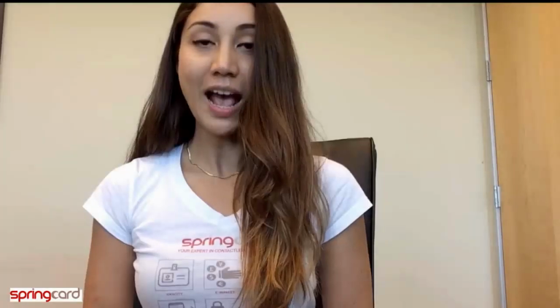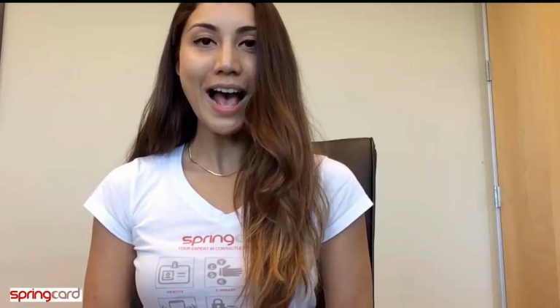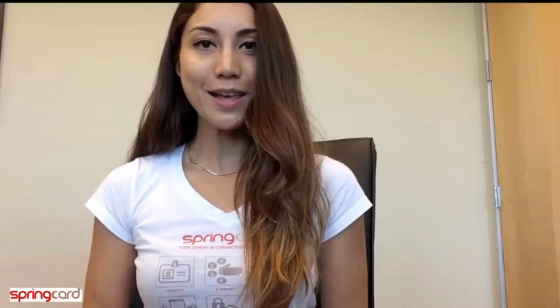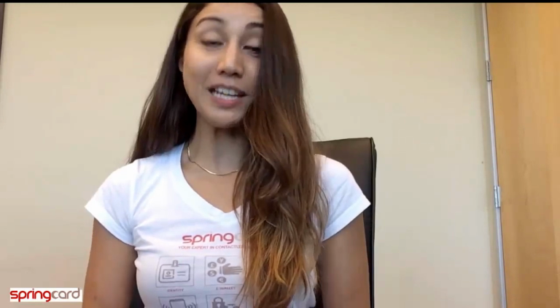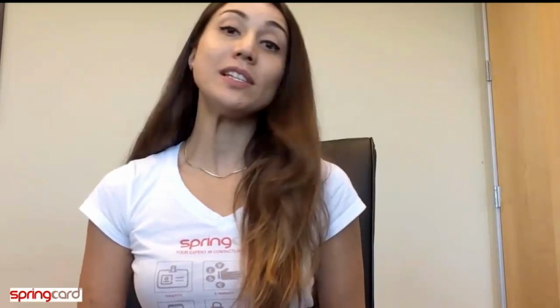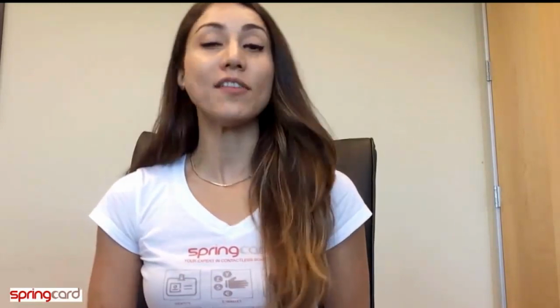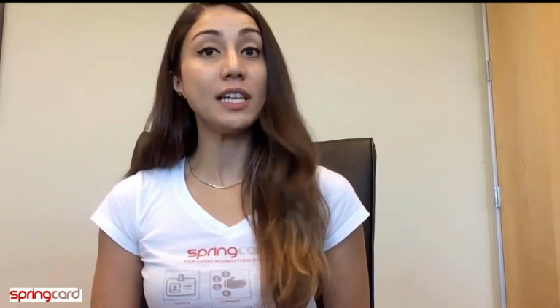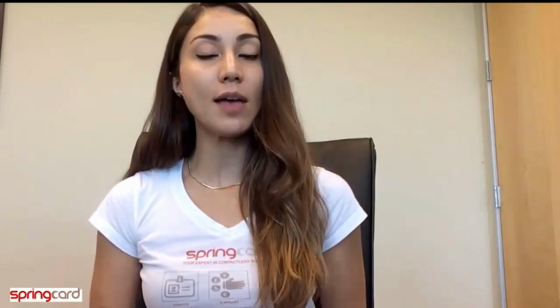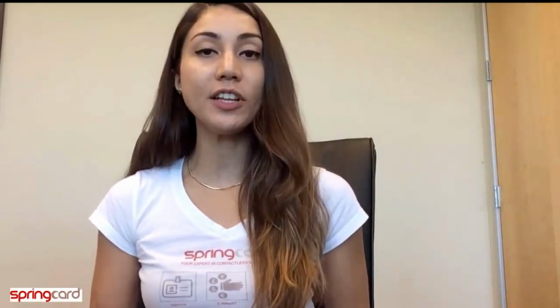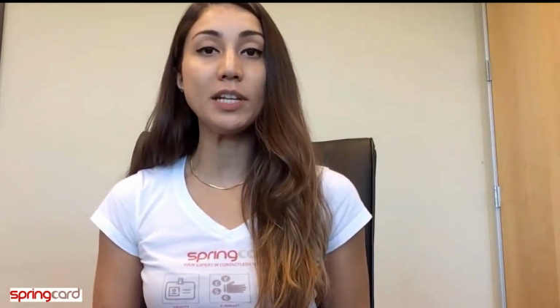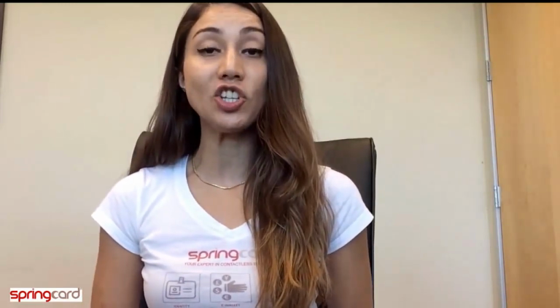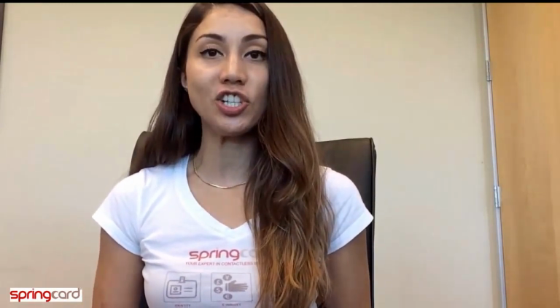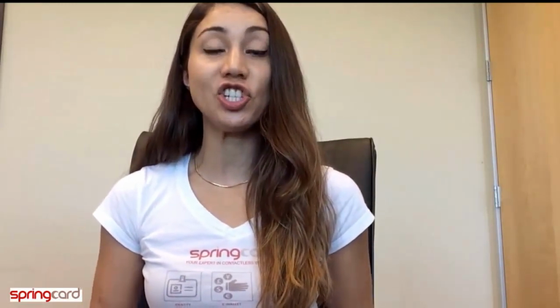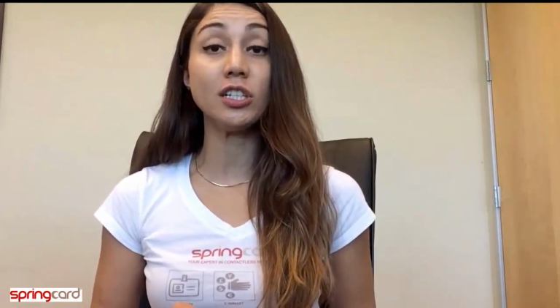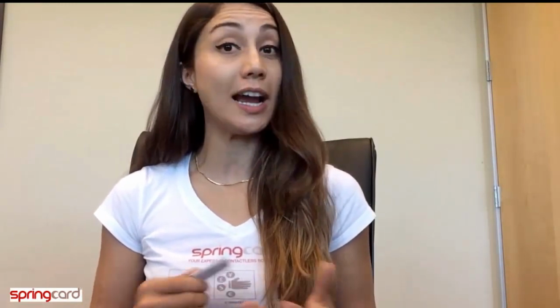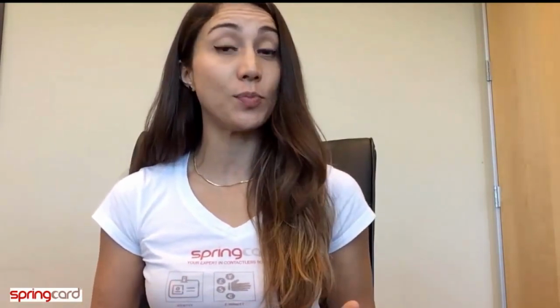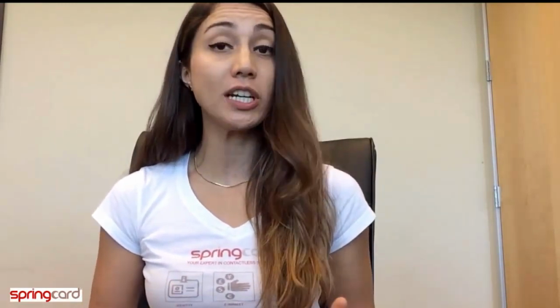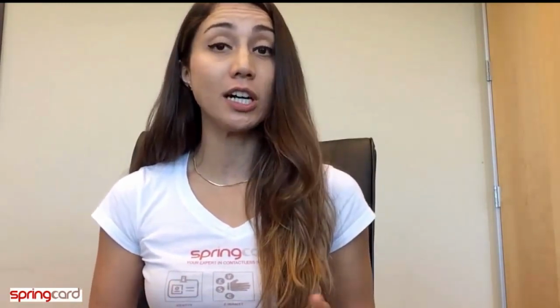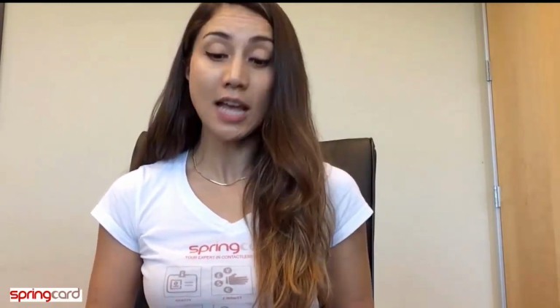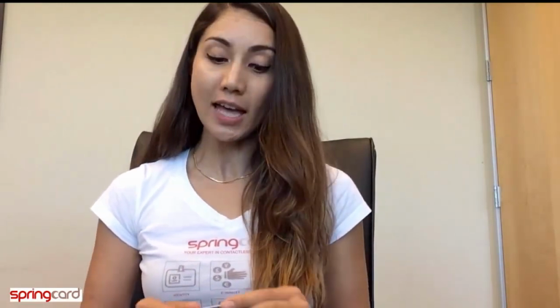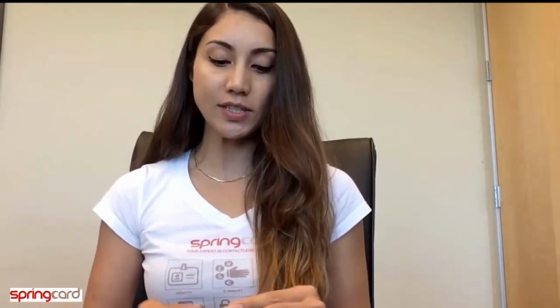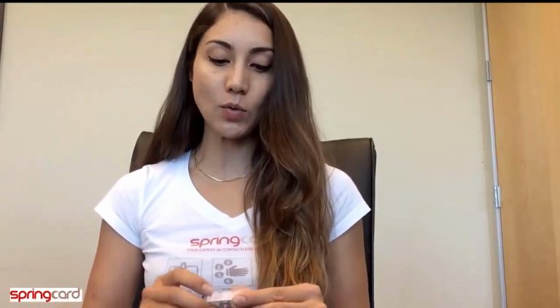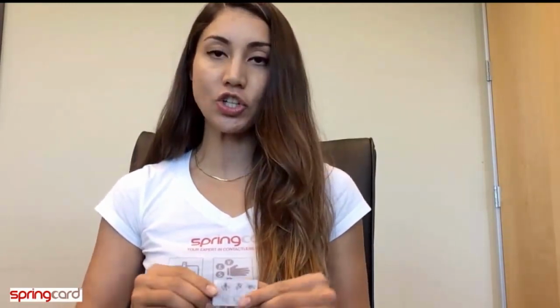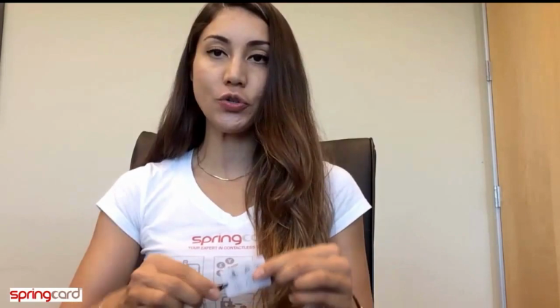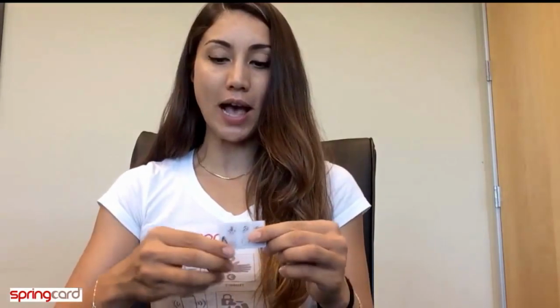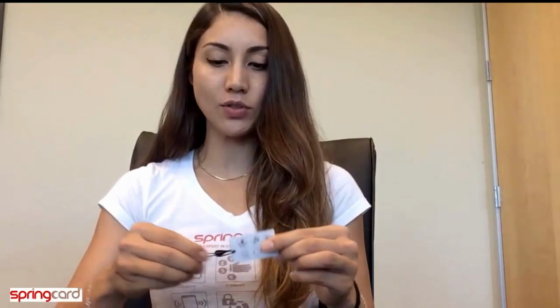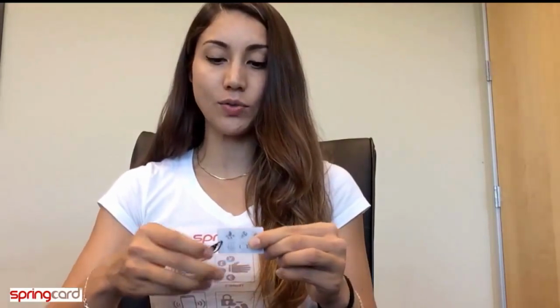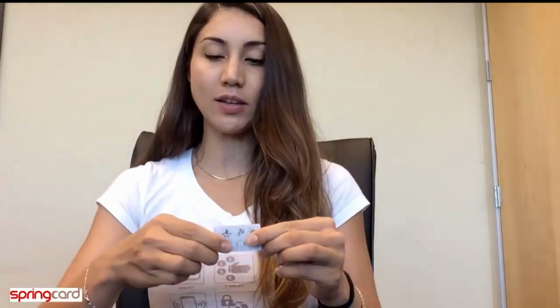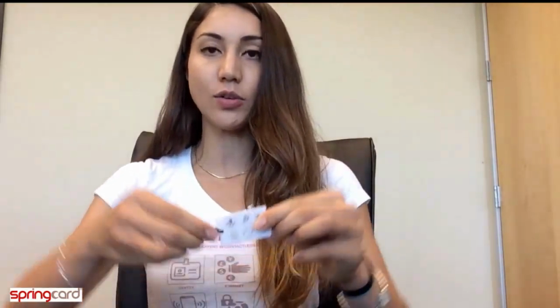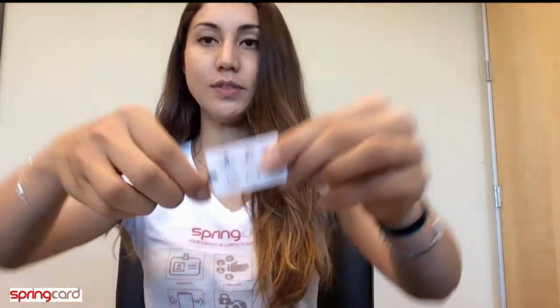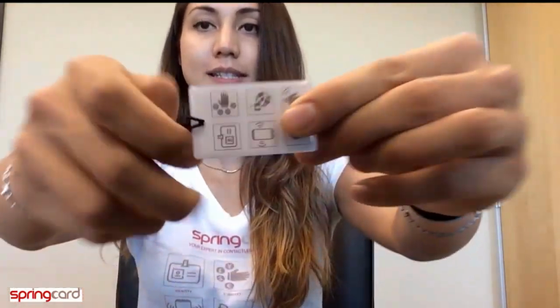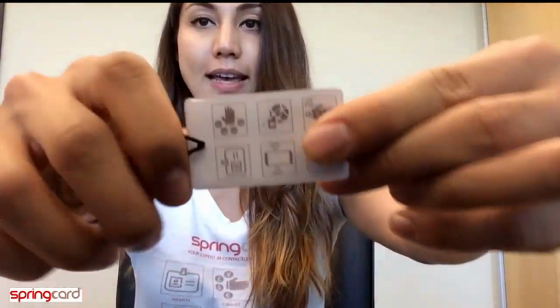Hi, my name is Daphne. I'm a Field Application Engineer at SpringCard, and today I will show you how to encode this tag.